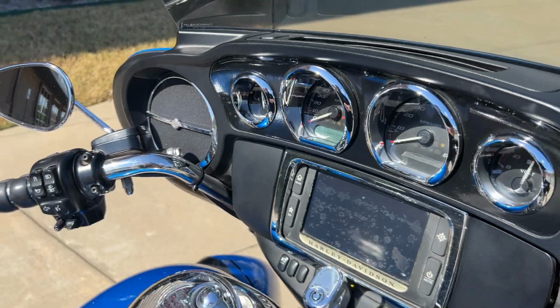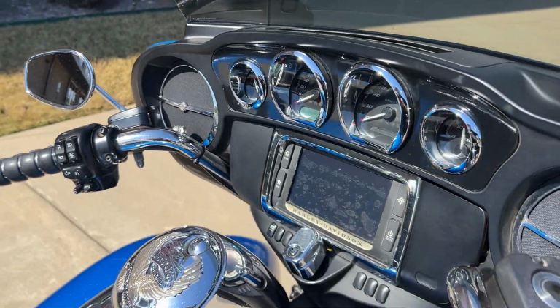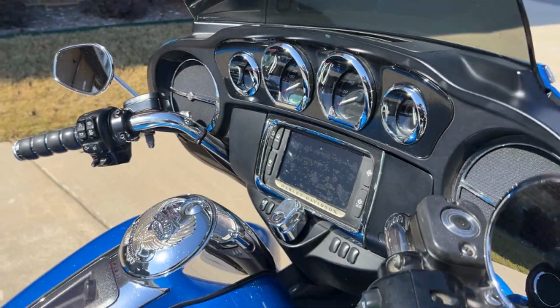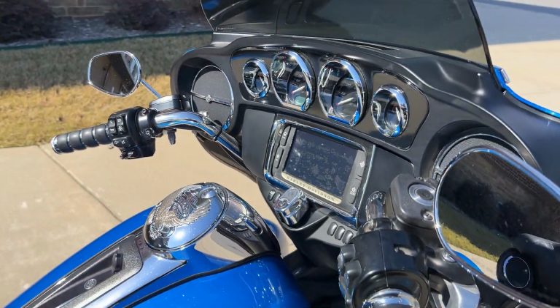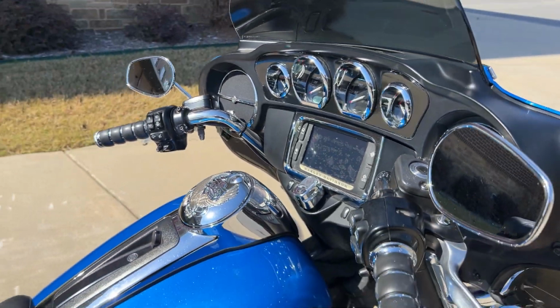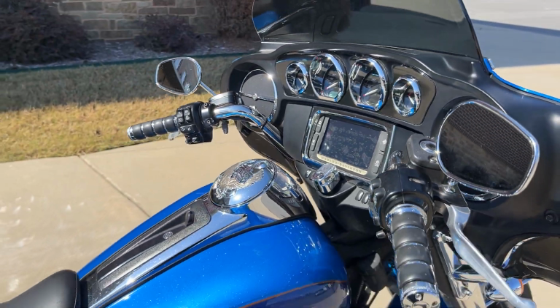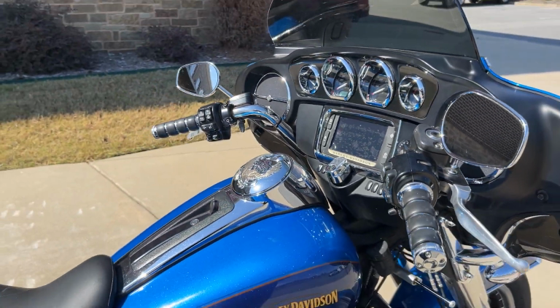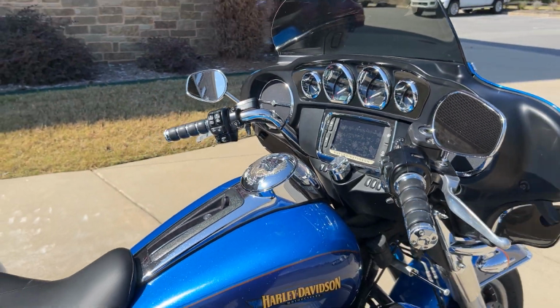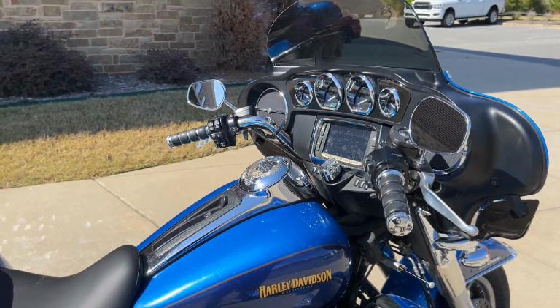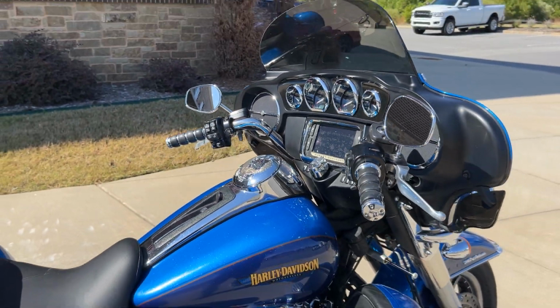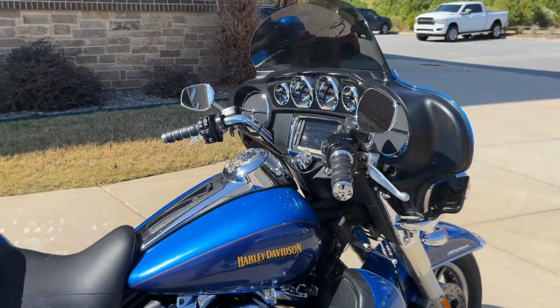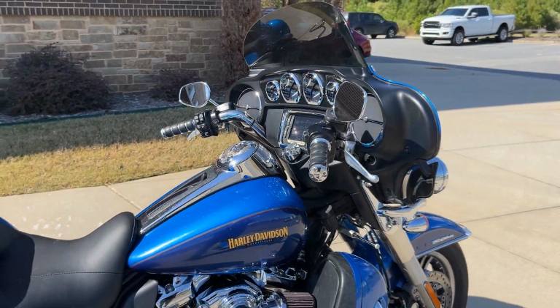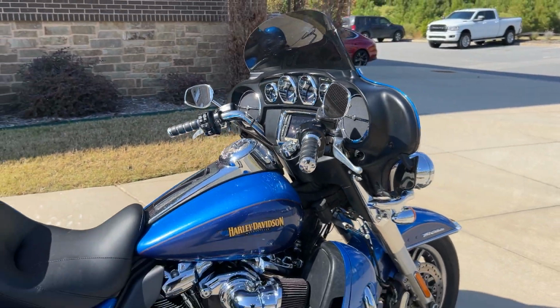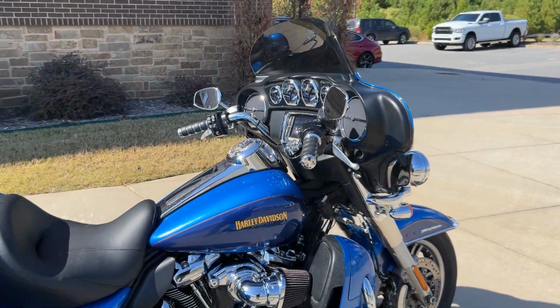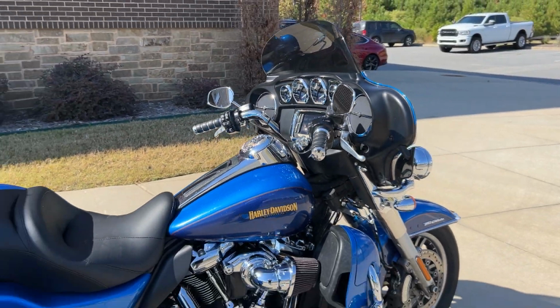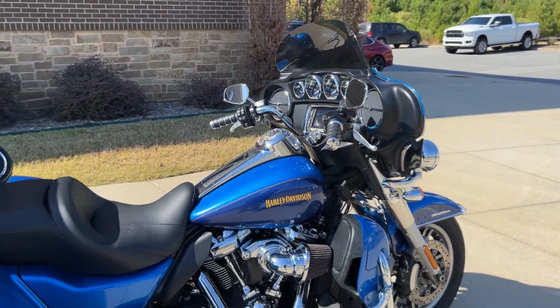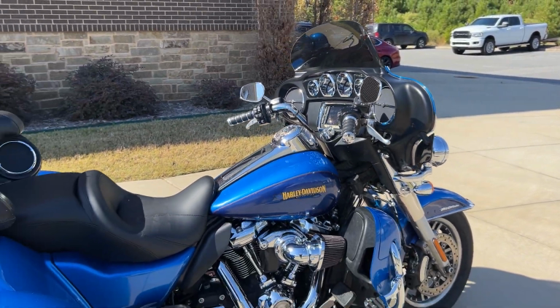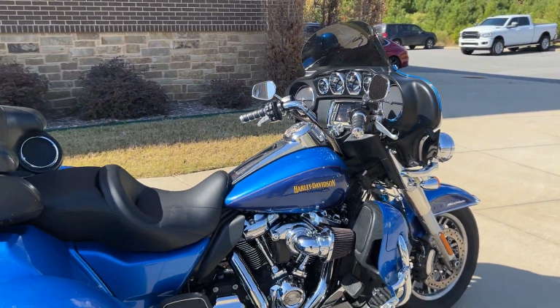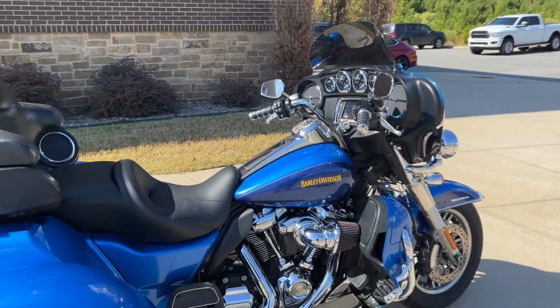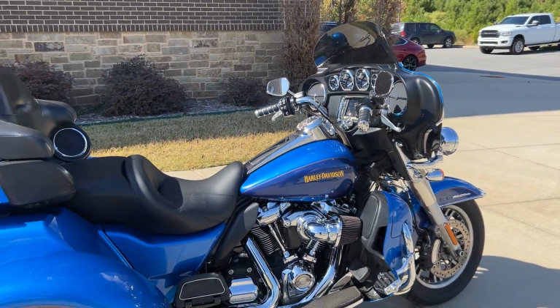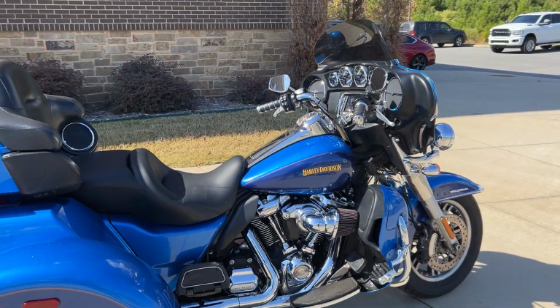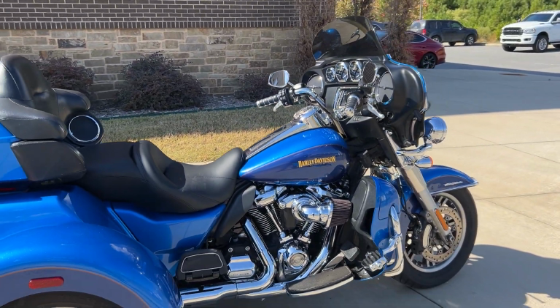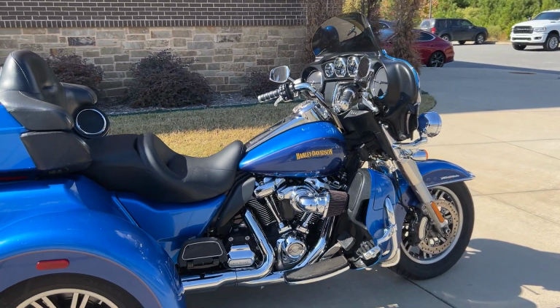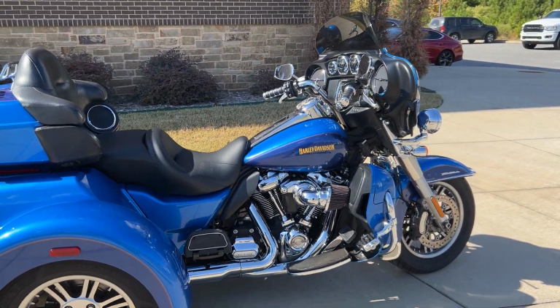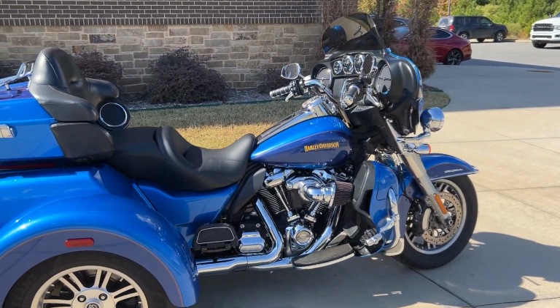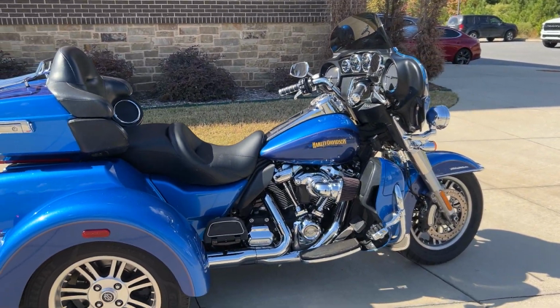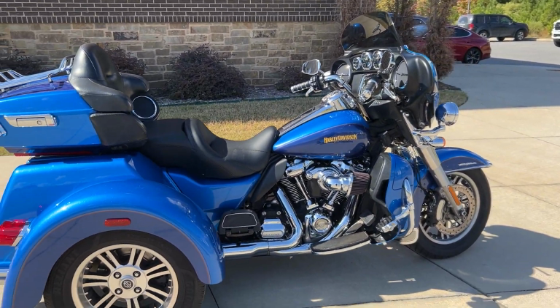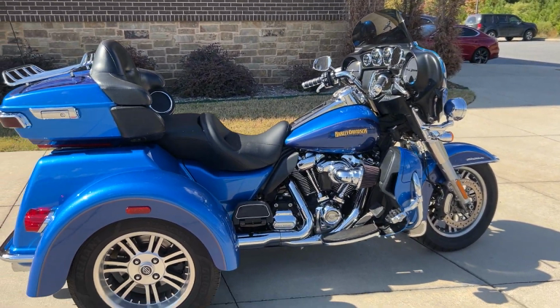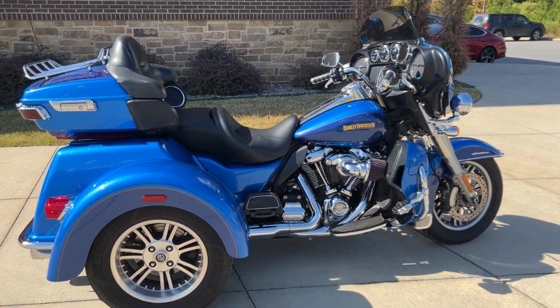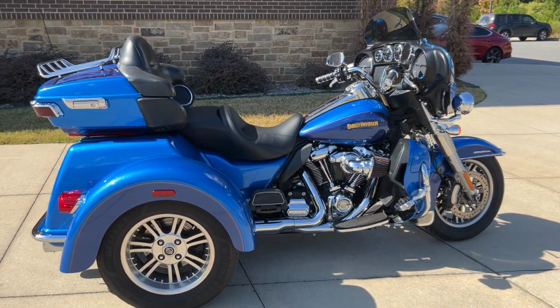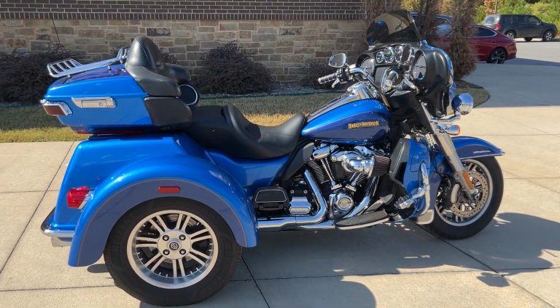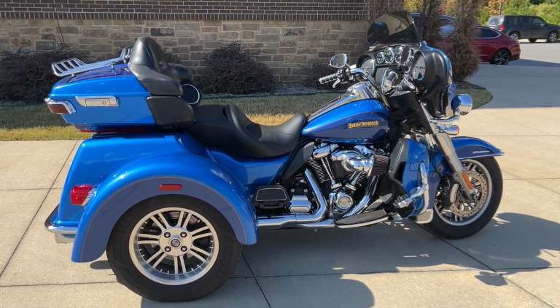It's a nice rig, smooth as a kitten. Come by and check it out if you're looking for a Tri-Glide, because this is one that's budget friendly.